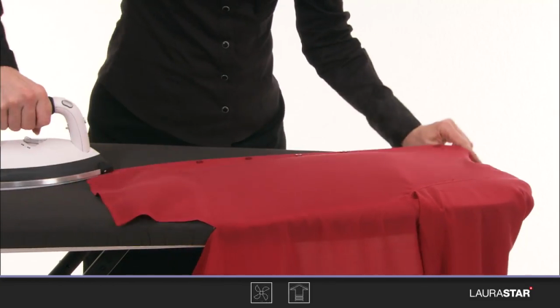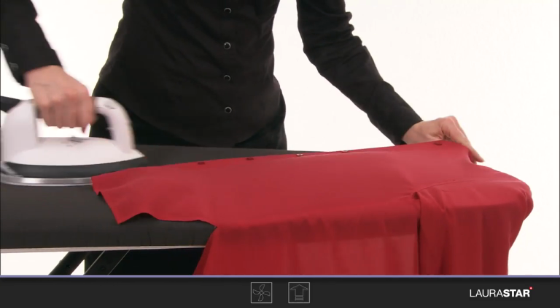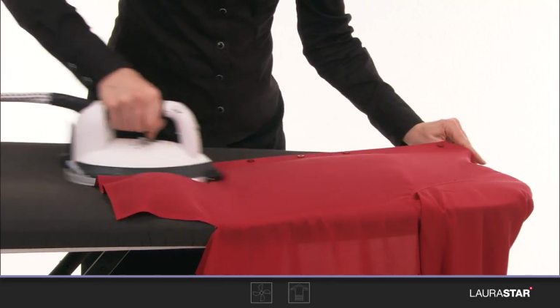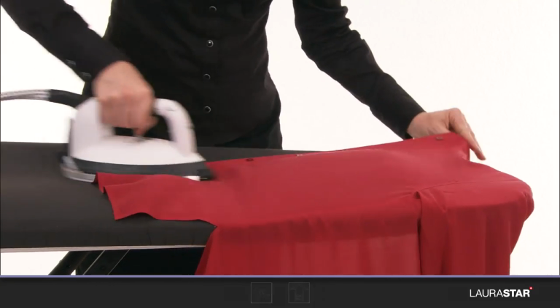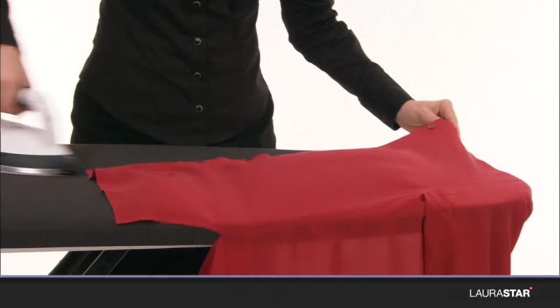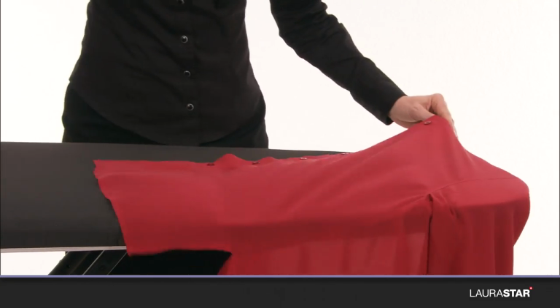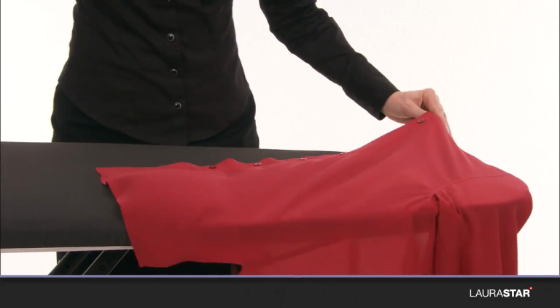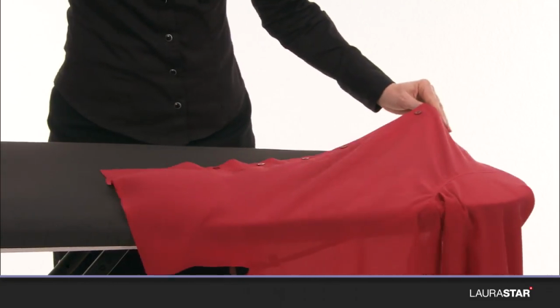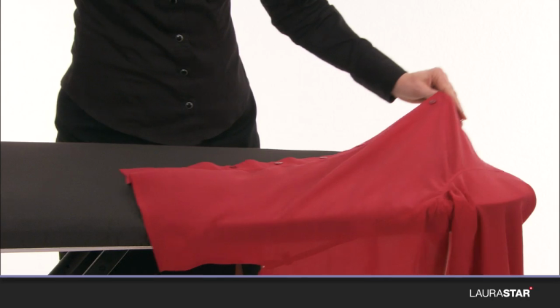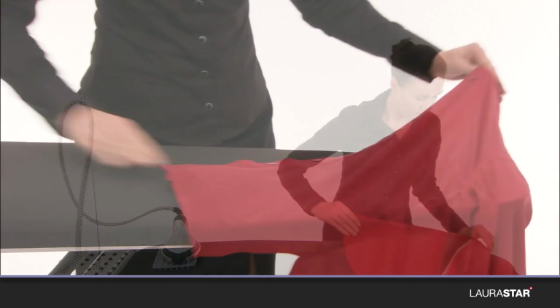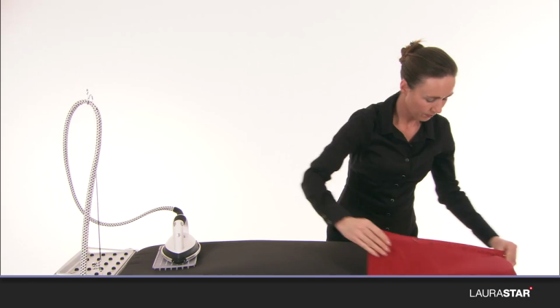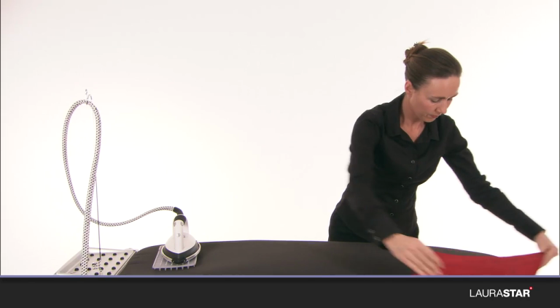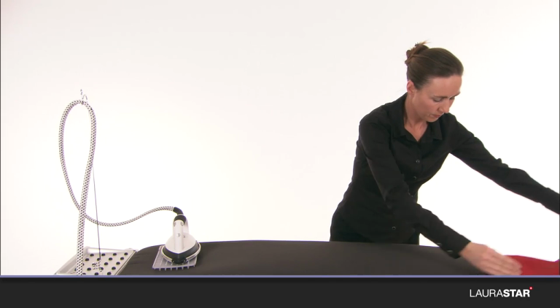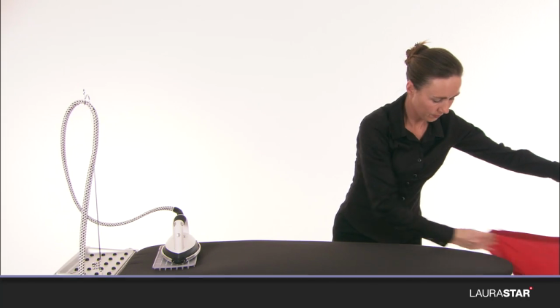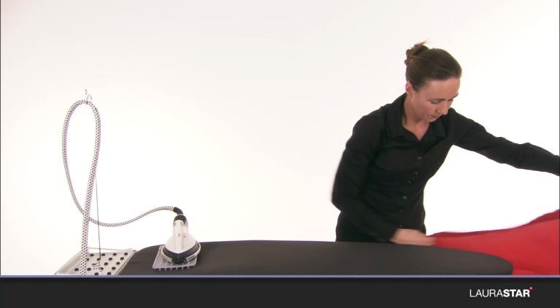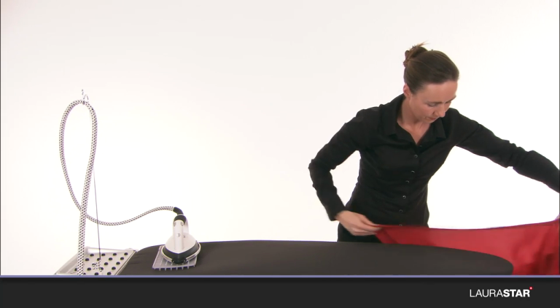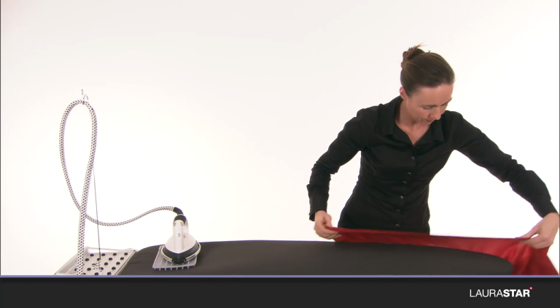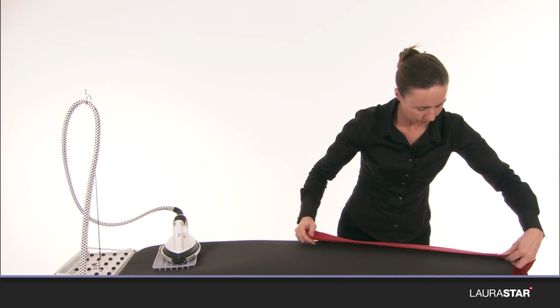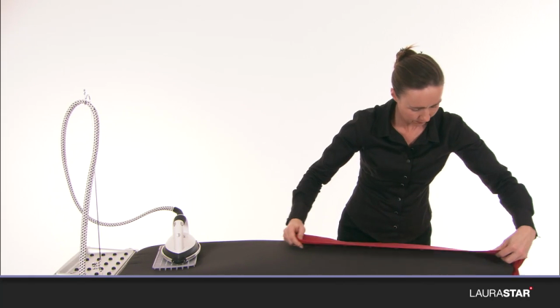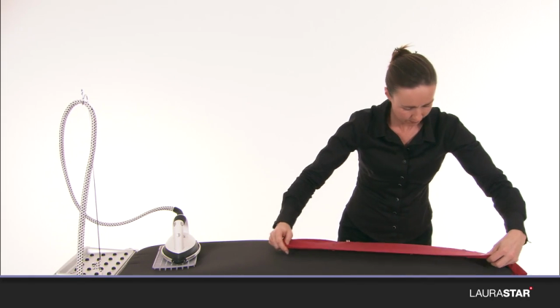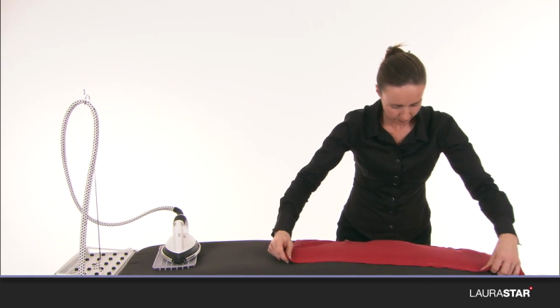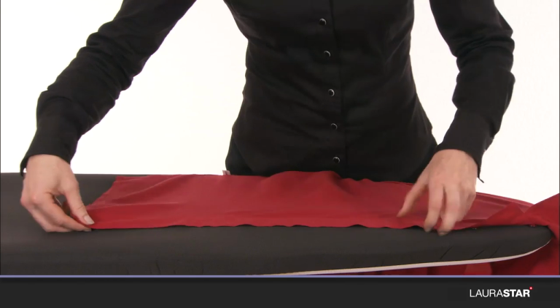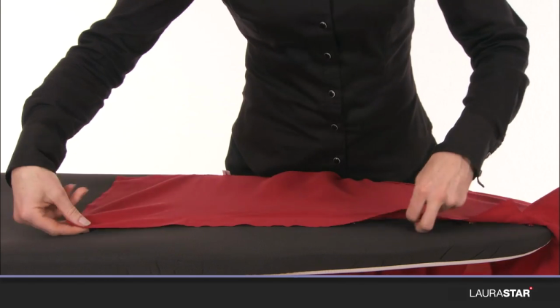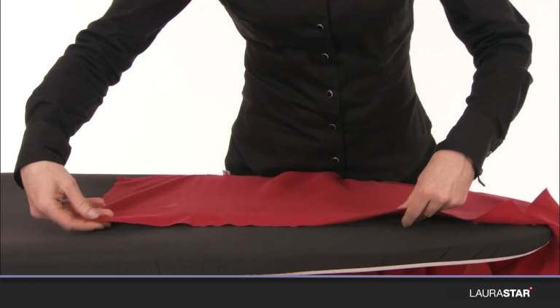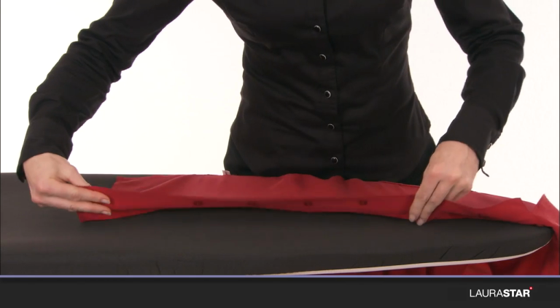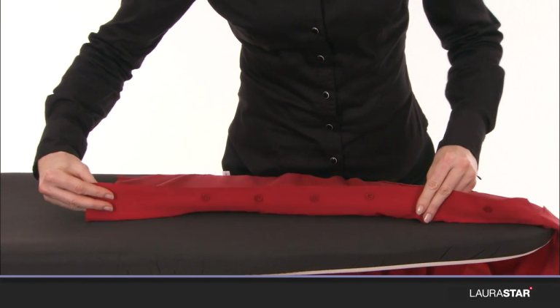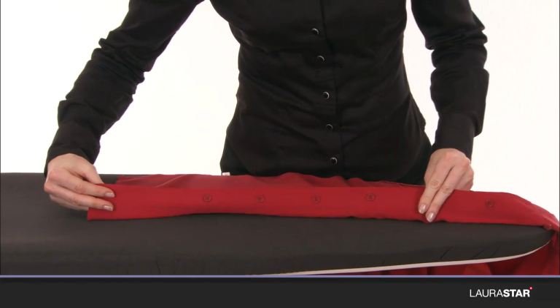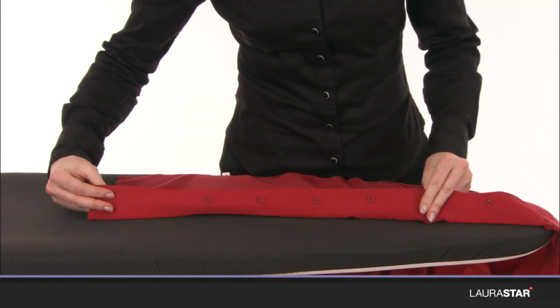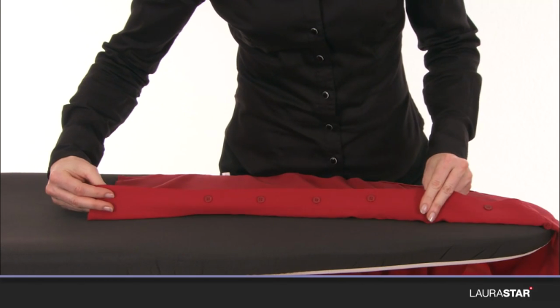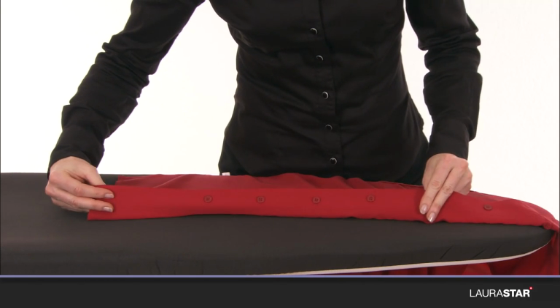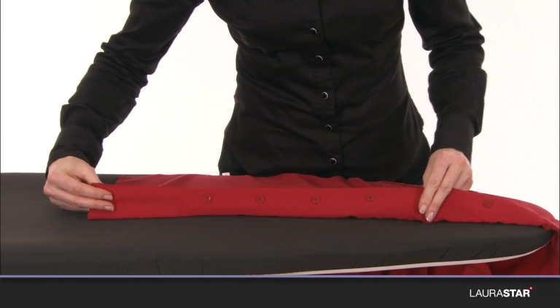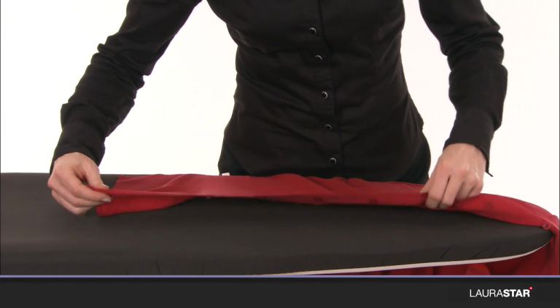Iron the list on the wrong side, while the thickness of the cover absorbs the contours of the buttons. Iron the sides.